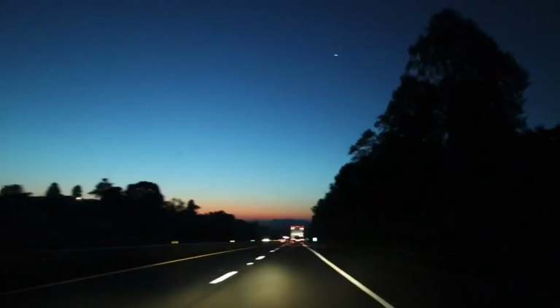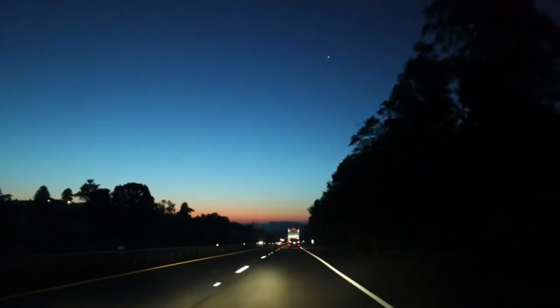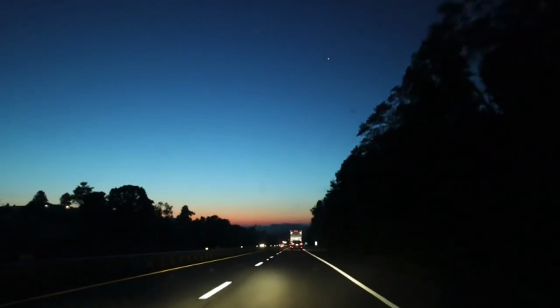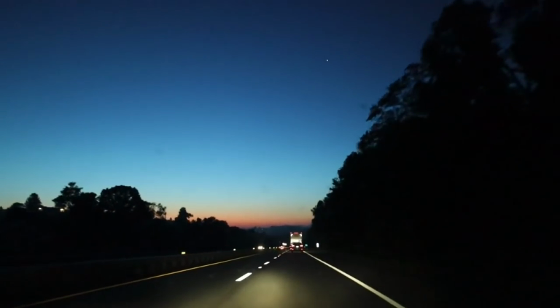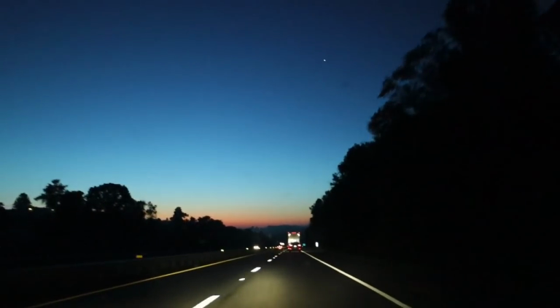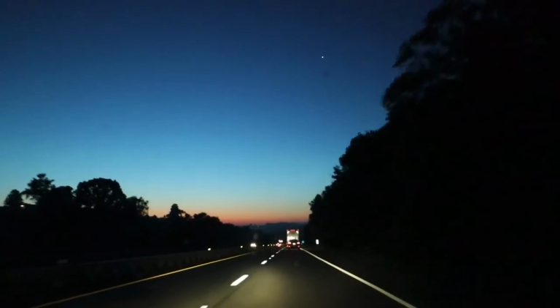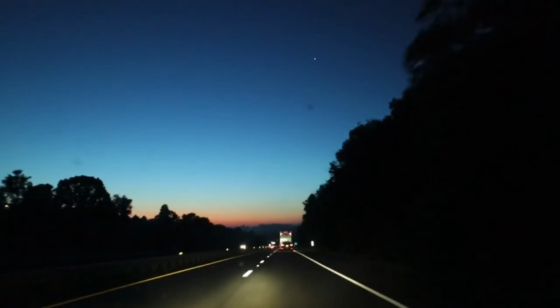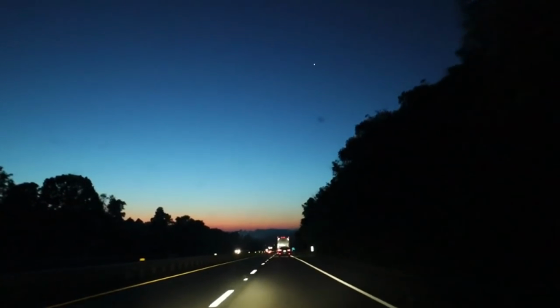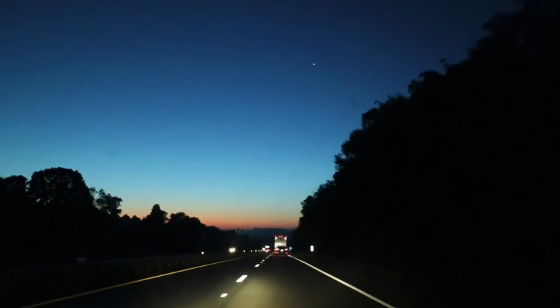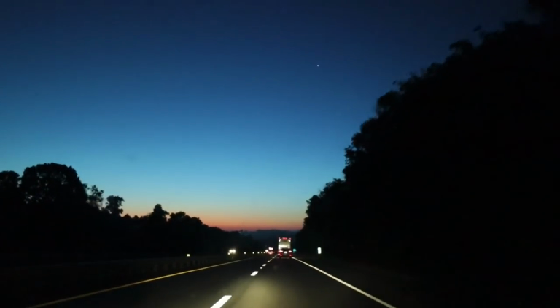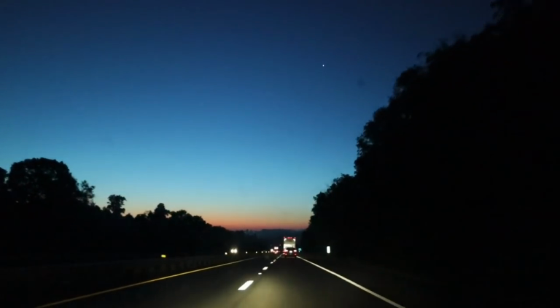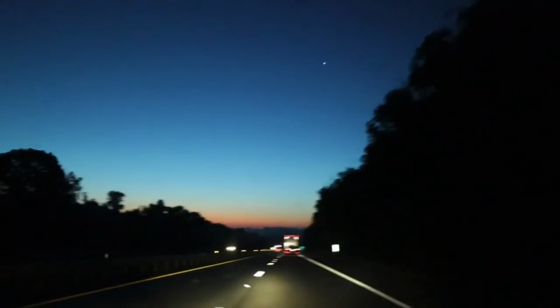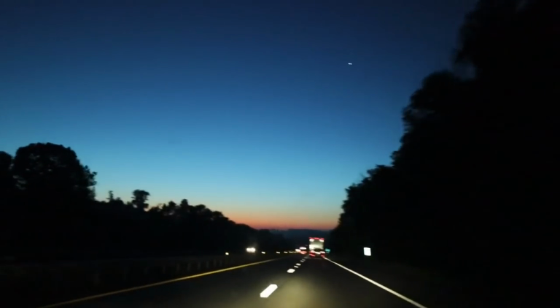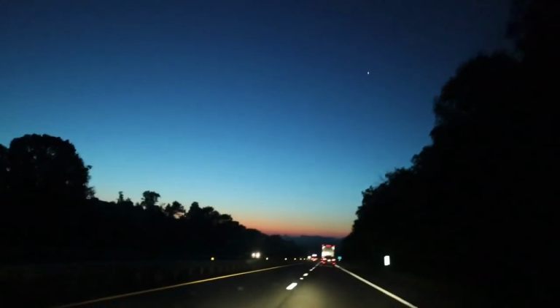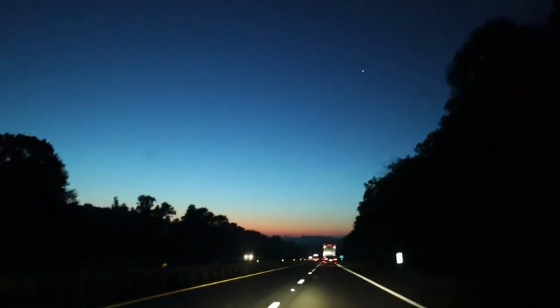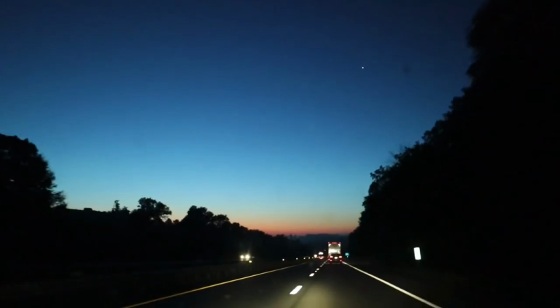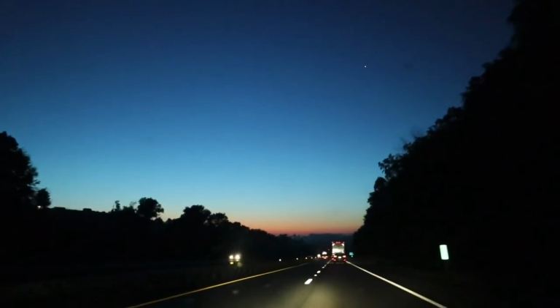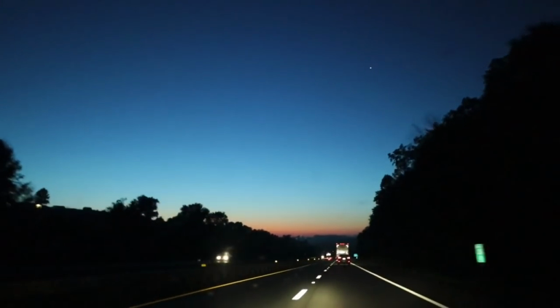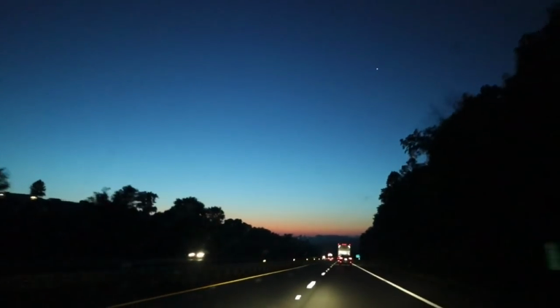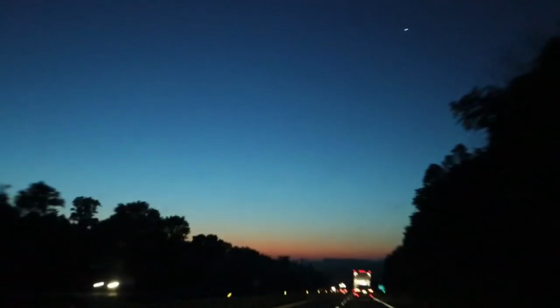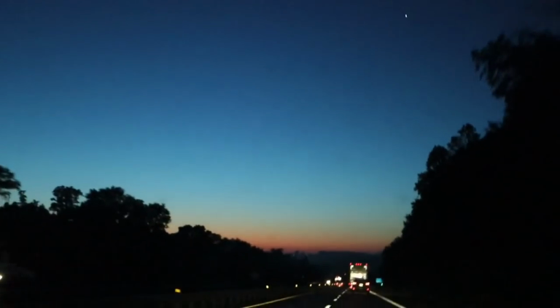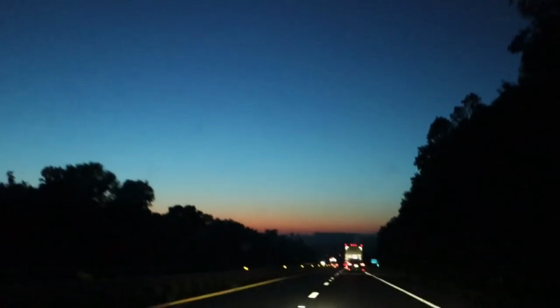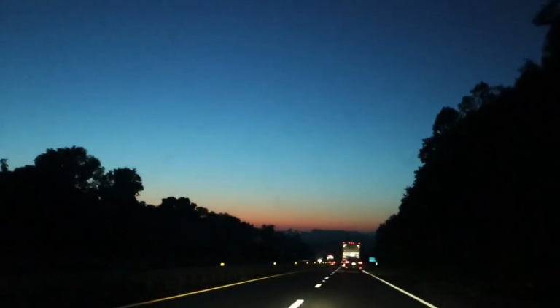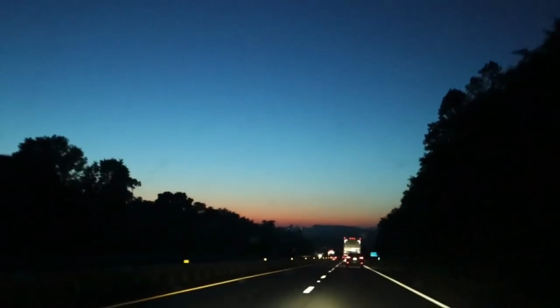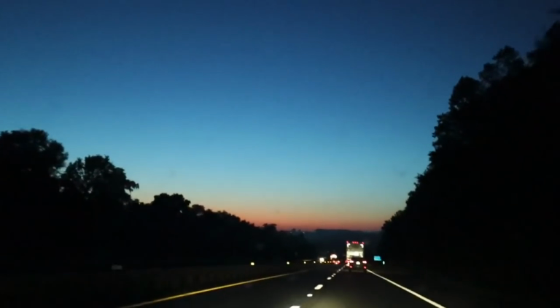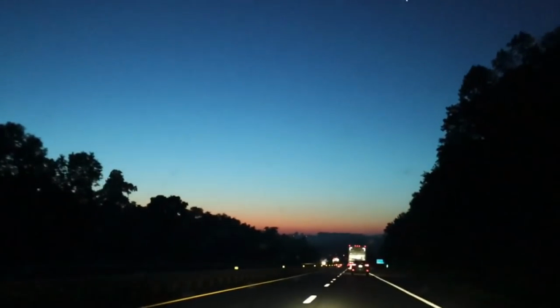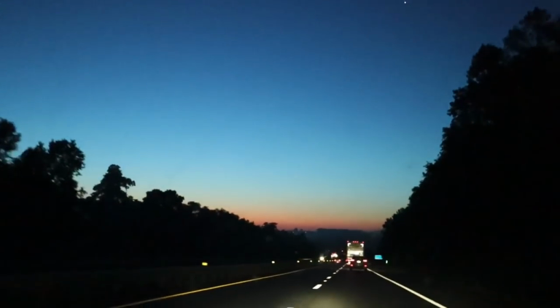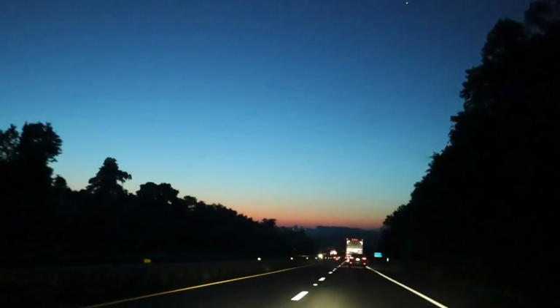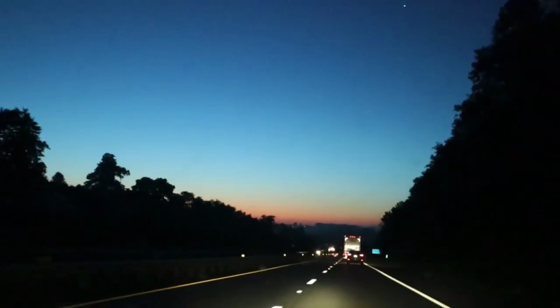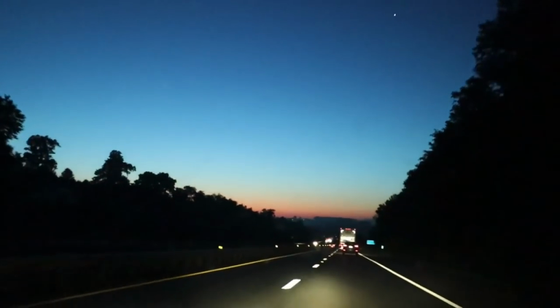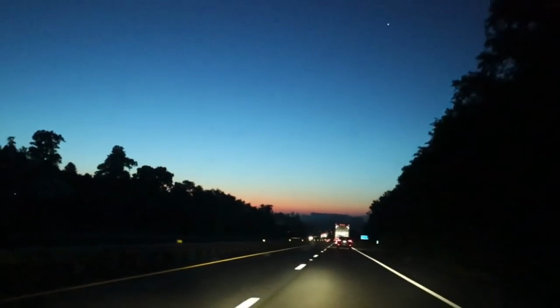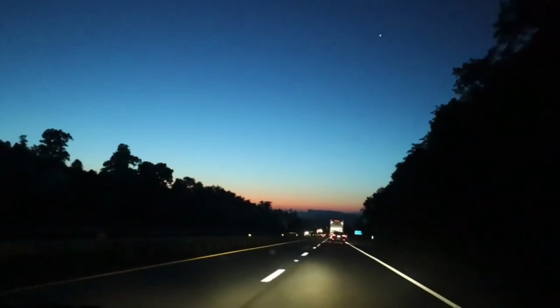My literally favorite part of this drive is I get to watch the sunrise every time.